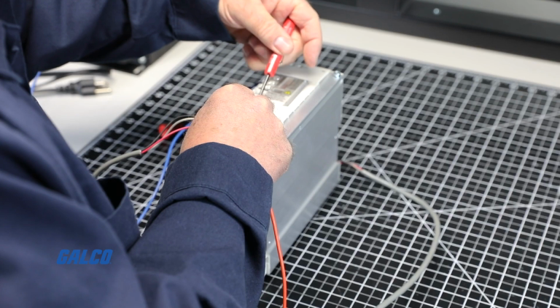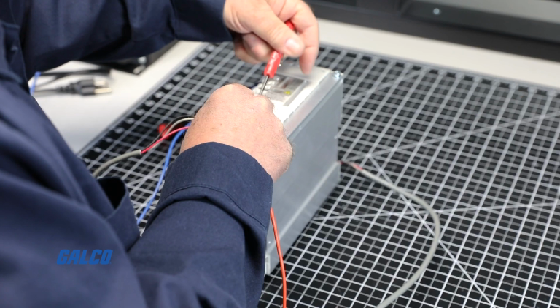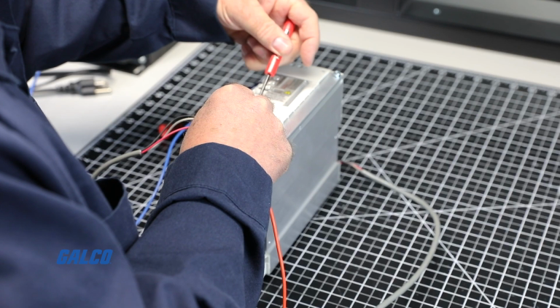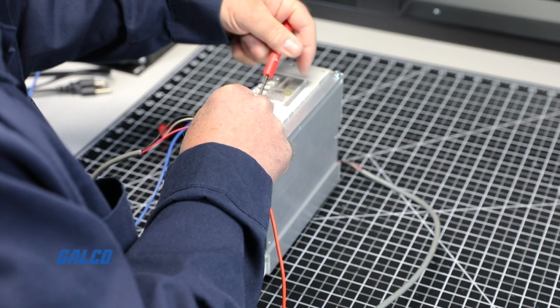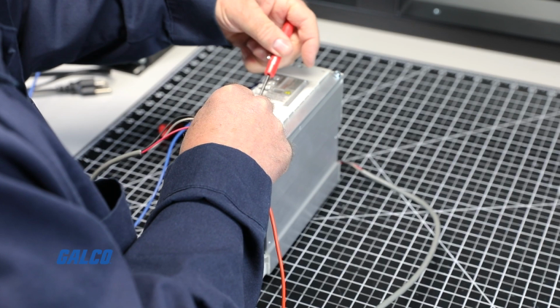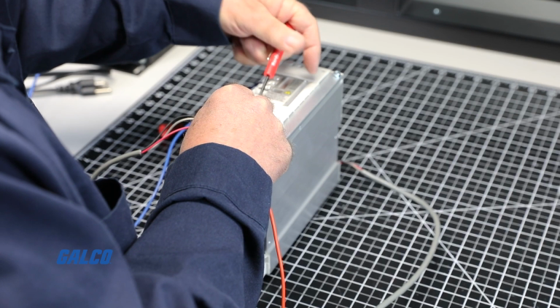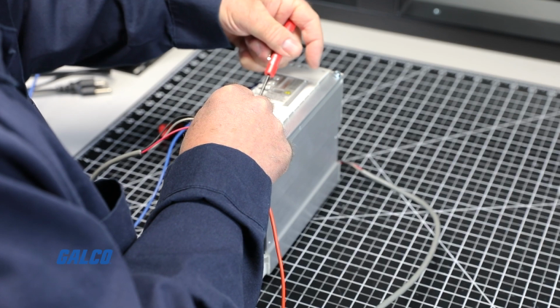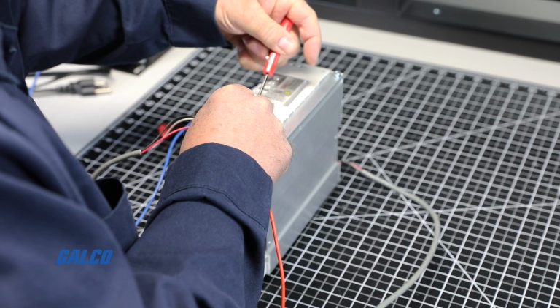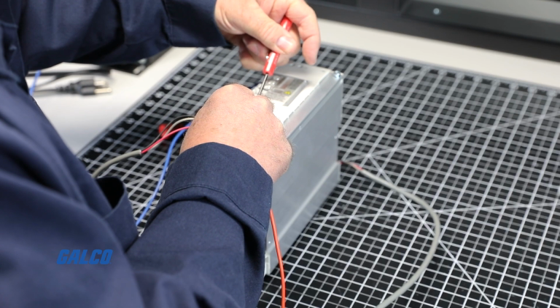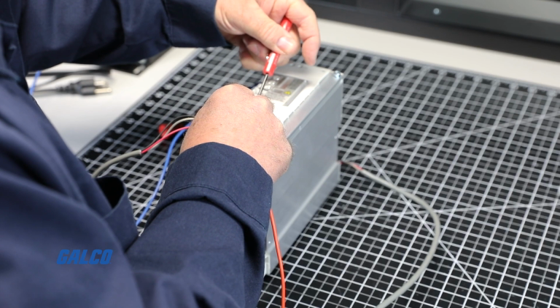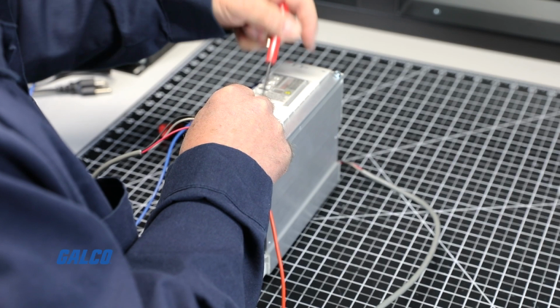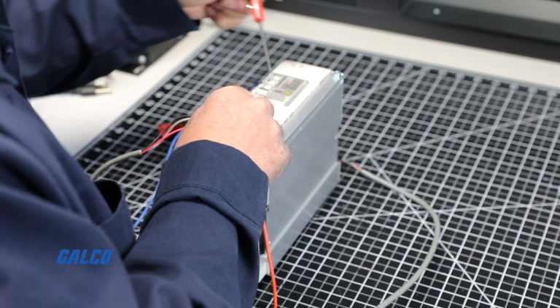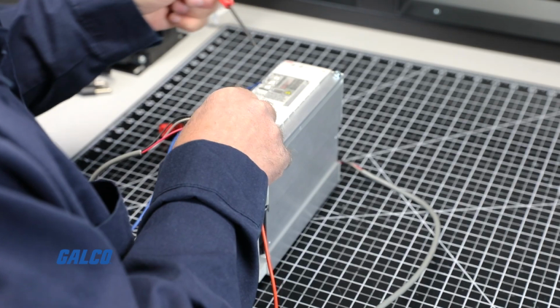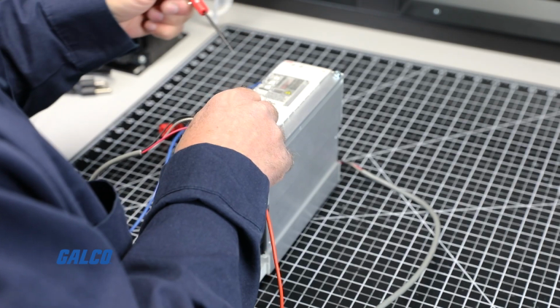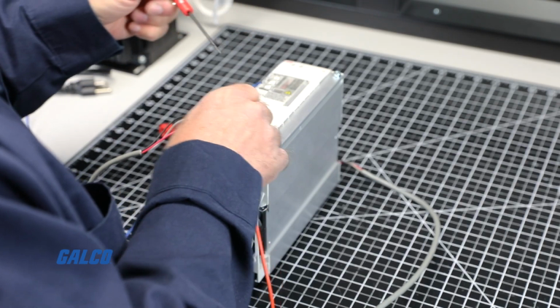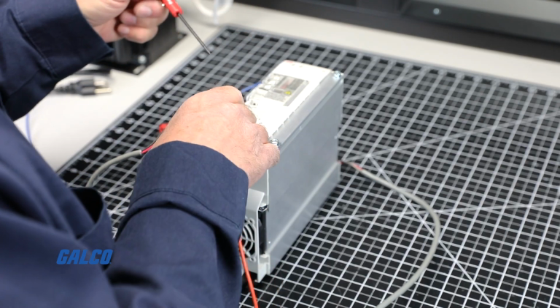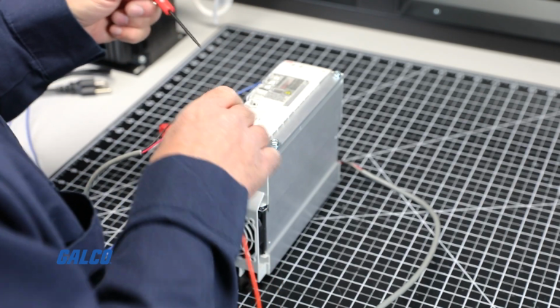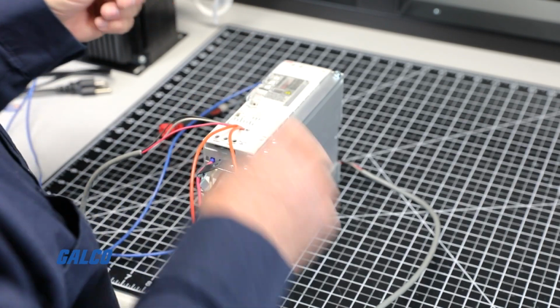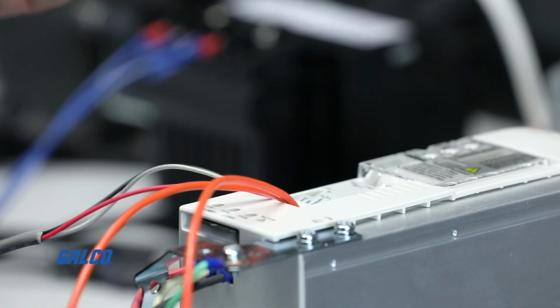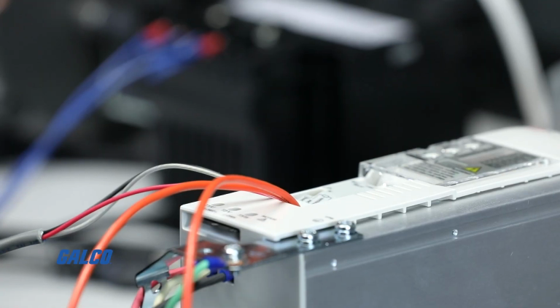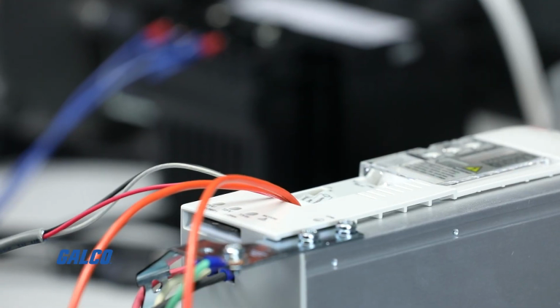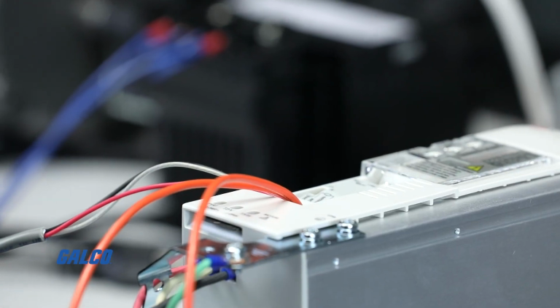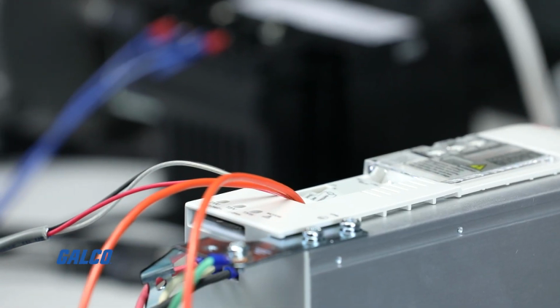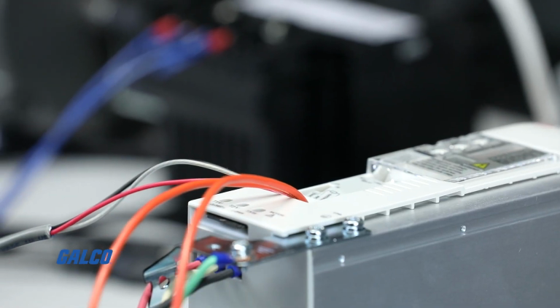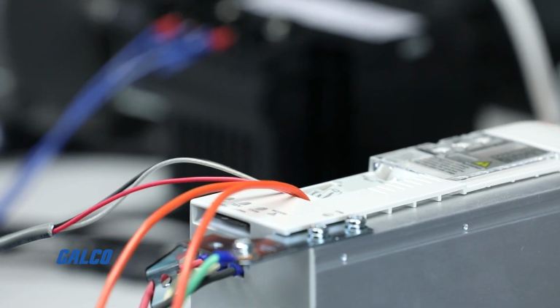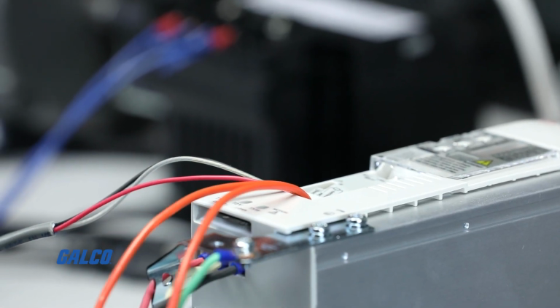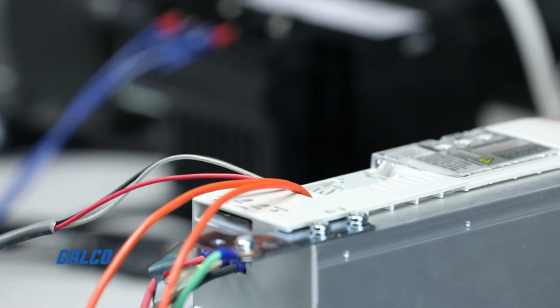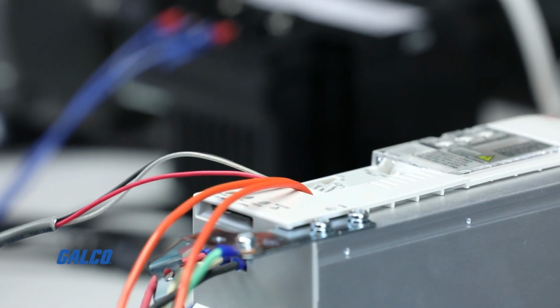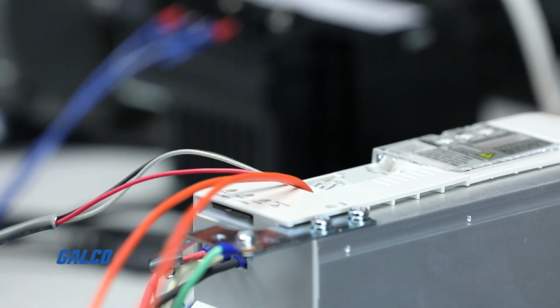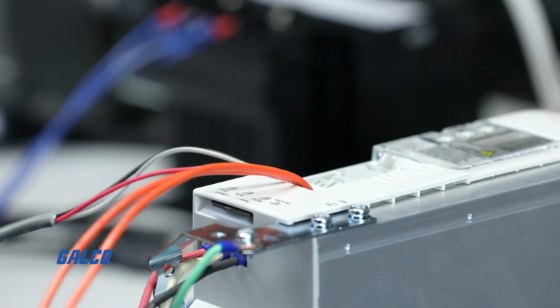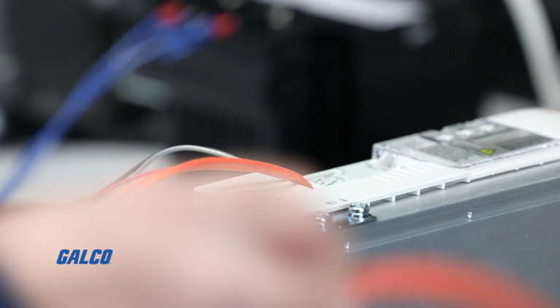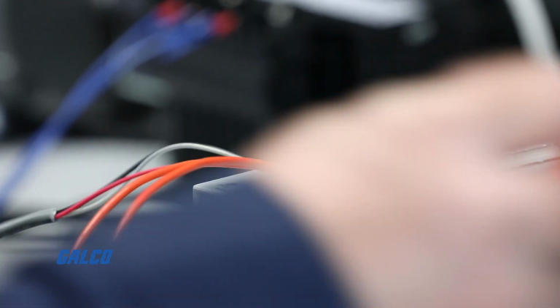In this demonstration, we will be running open-loop motor control, so no additional feedback device is necessary.